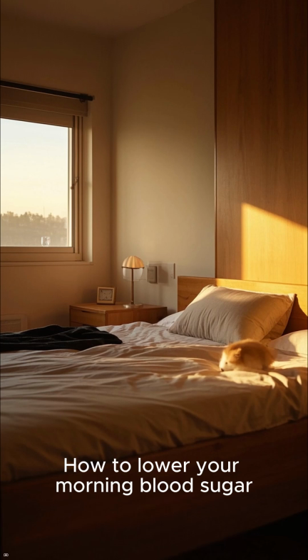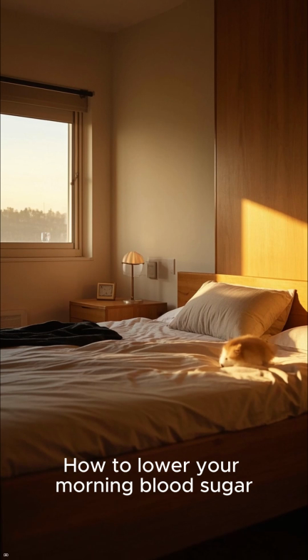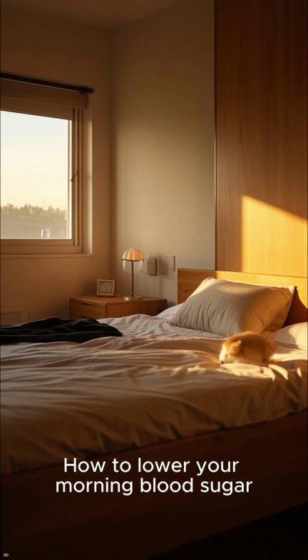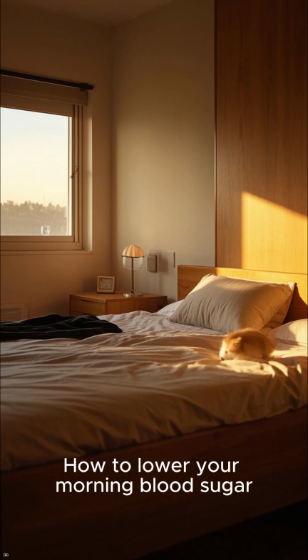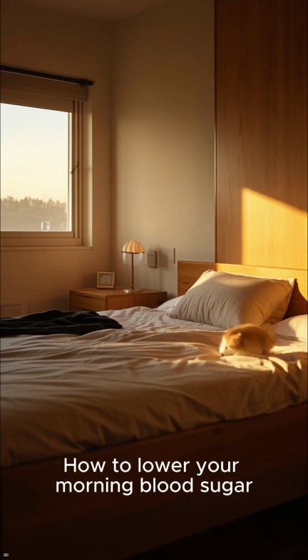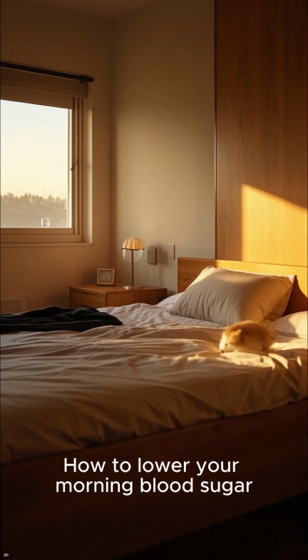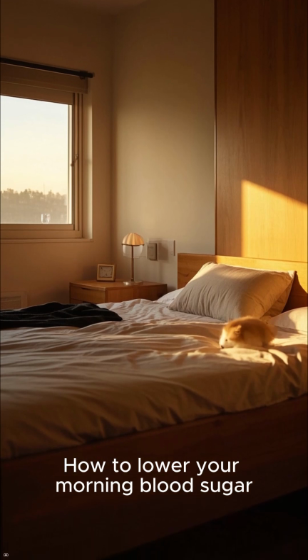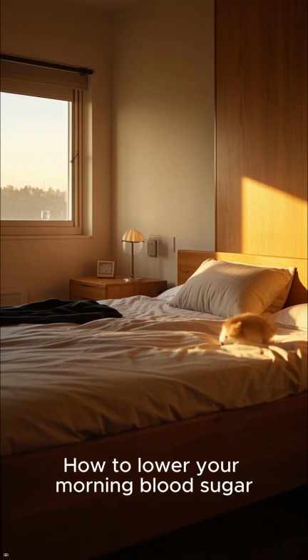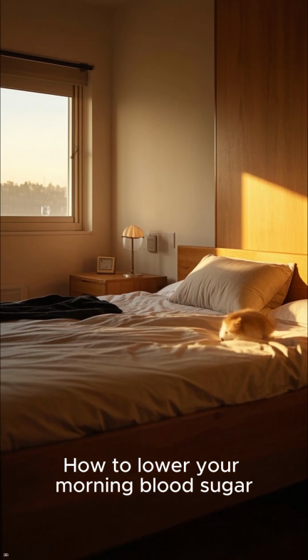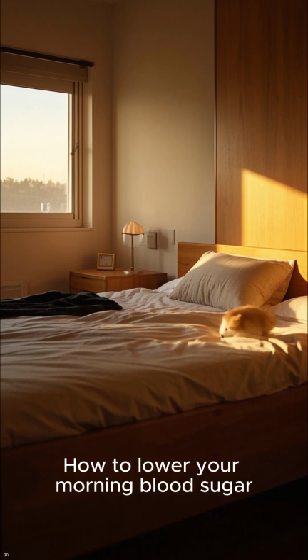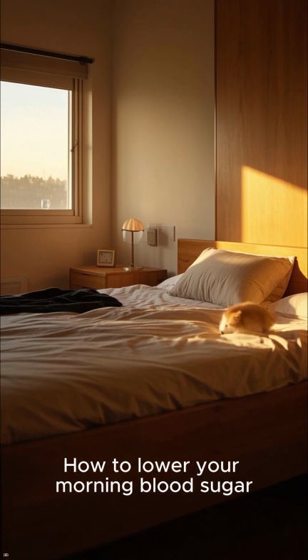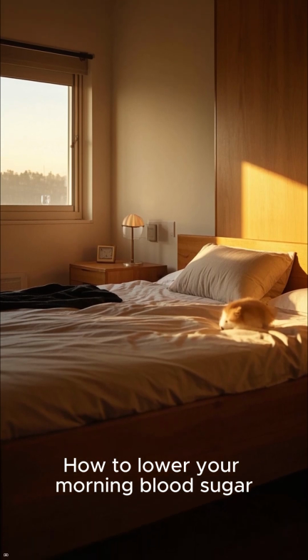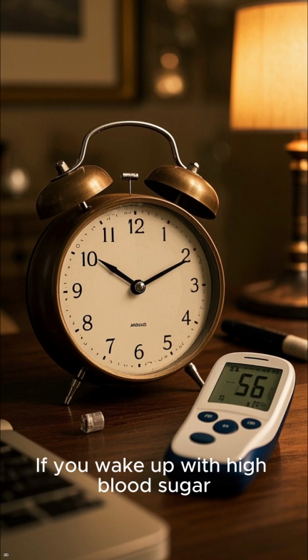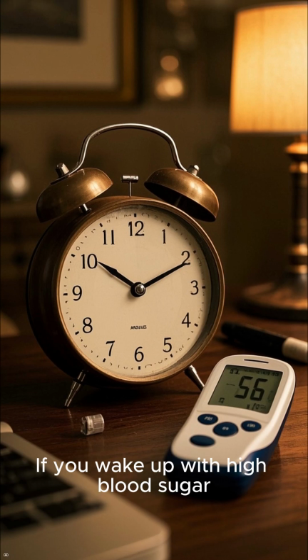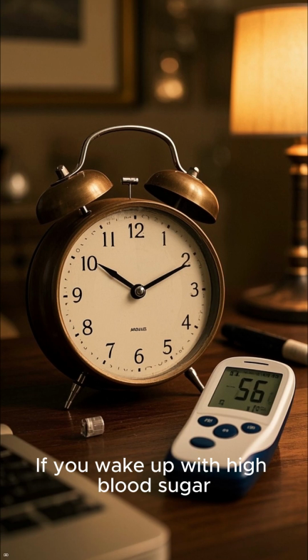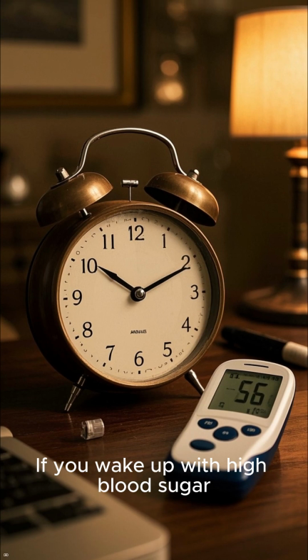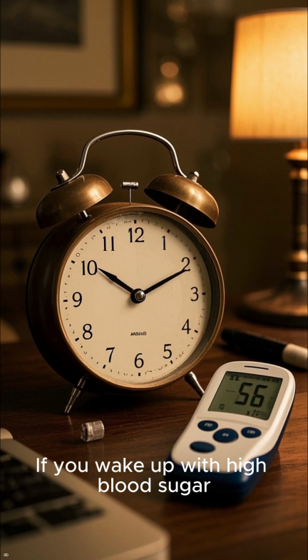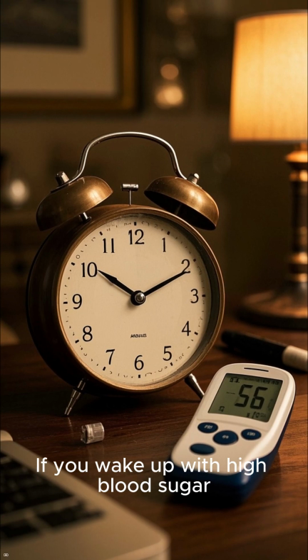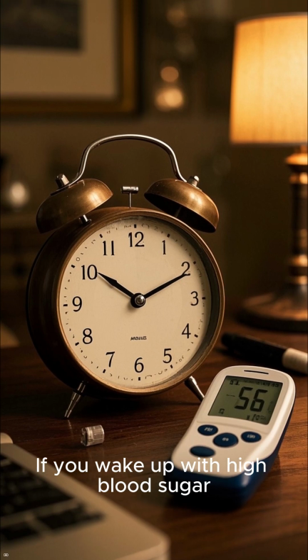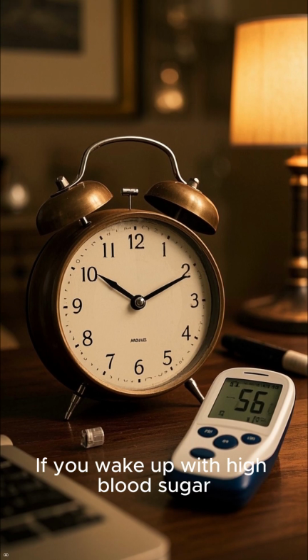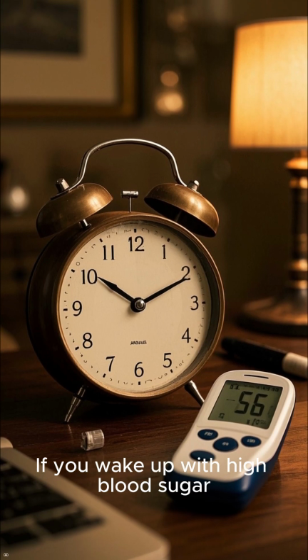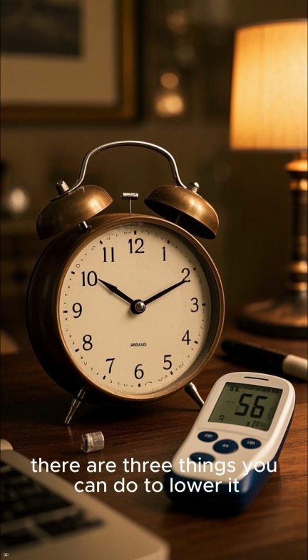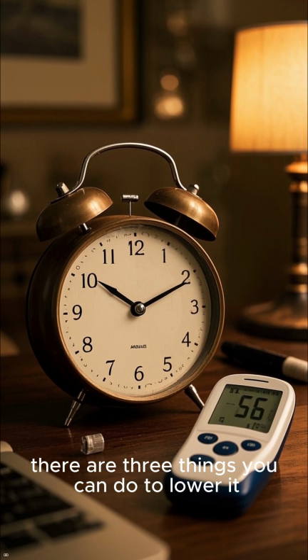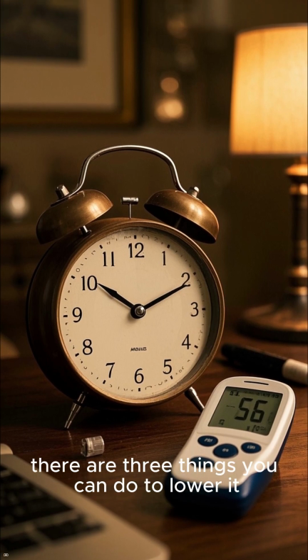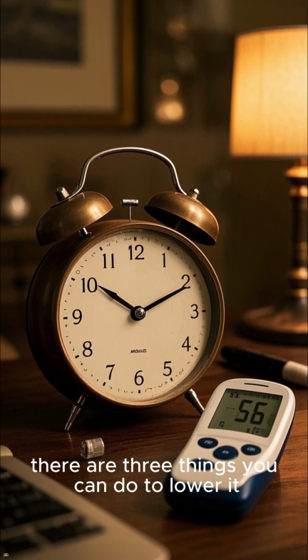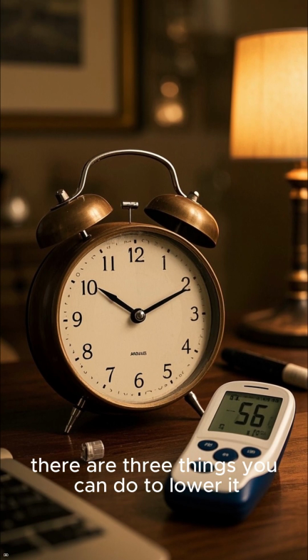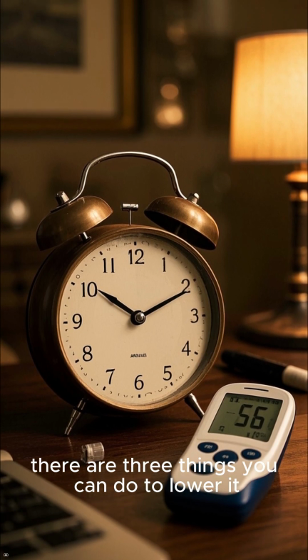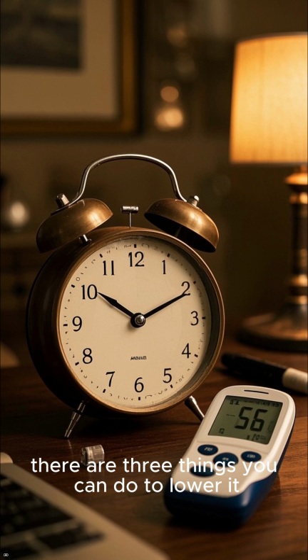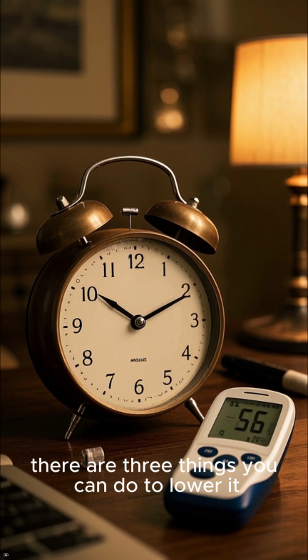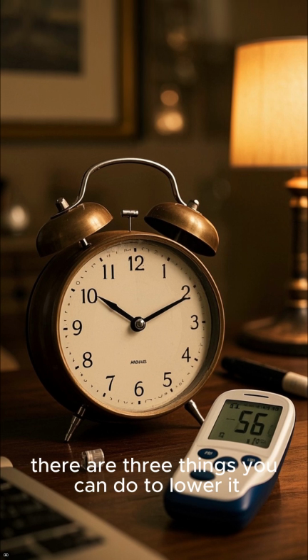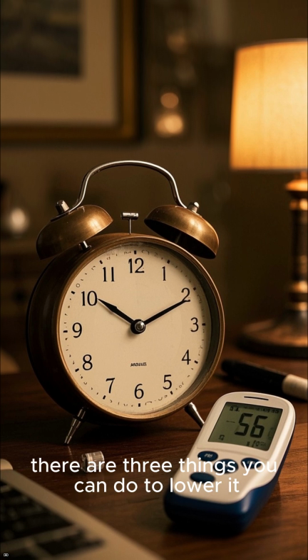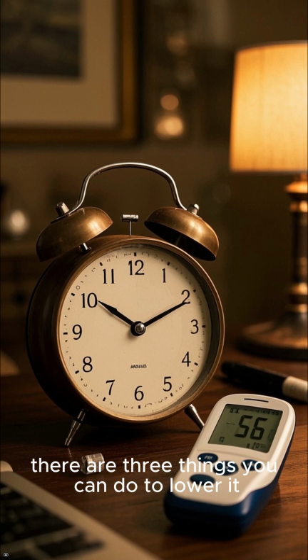How to lower your morning blood sugar. If you wake up with high blood sugar, there are three things you can do to lower it.